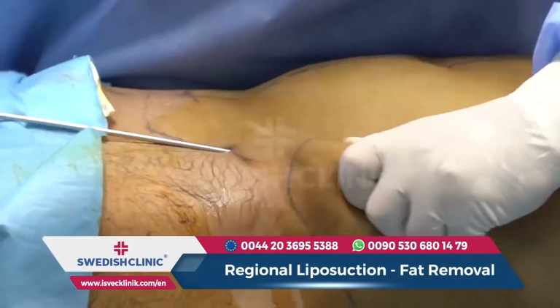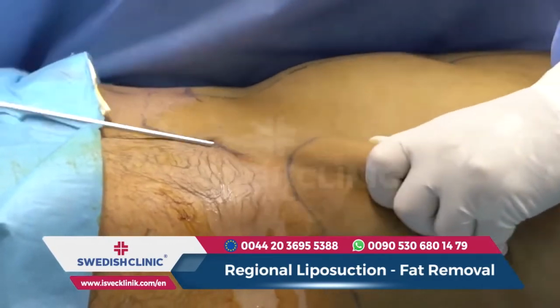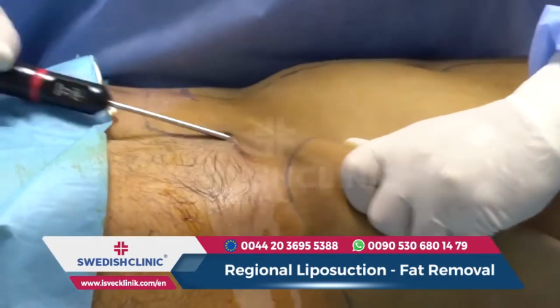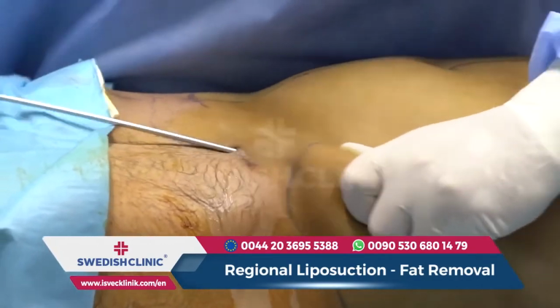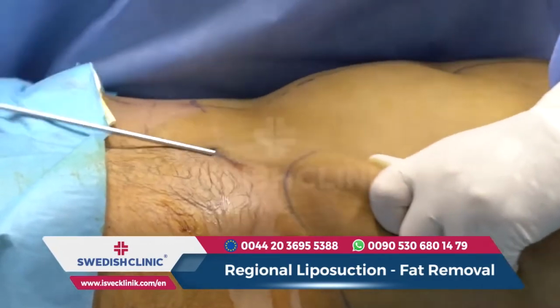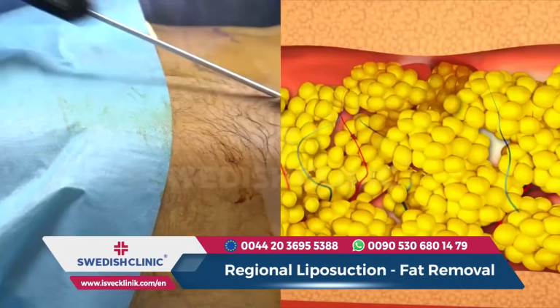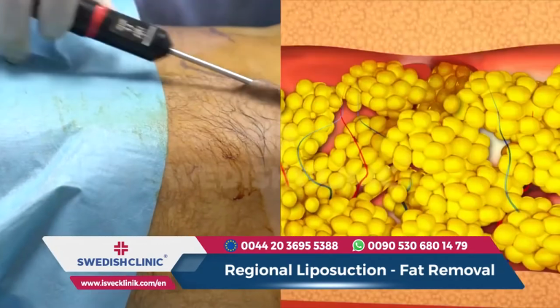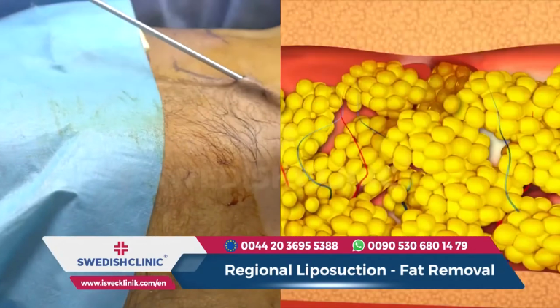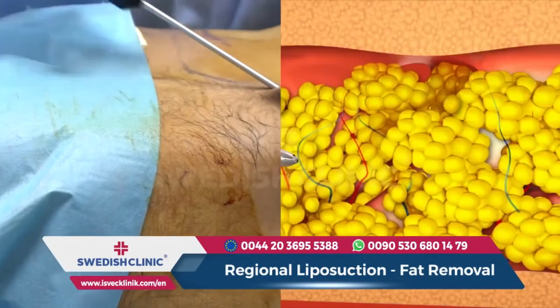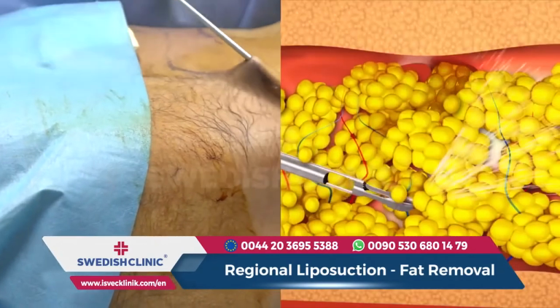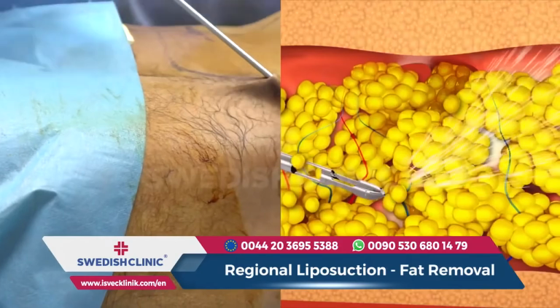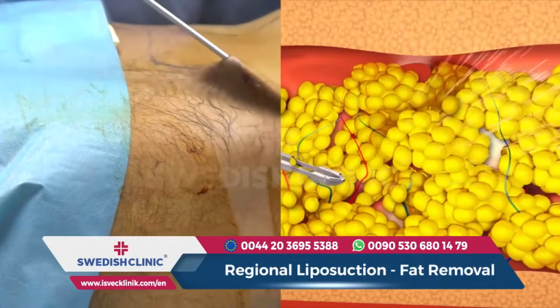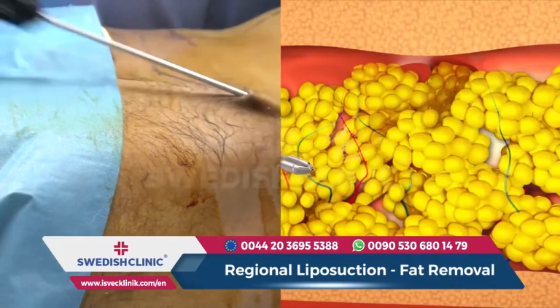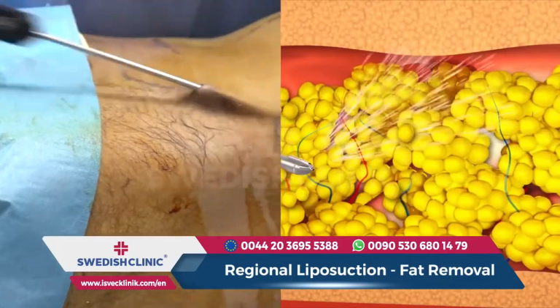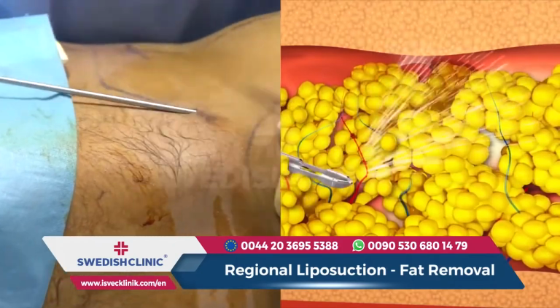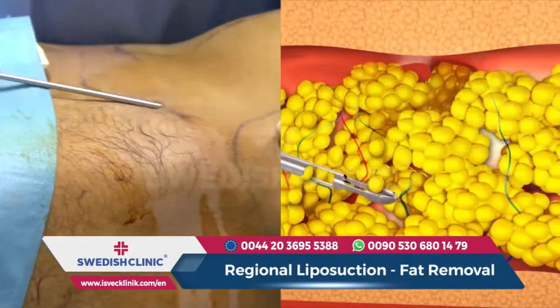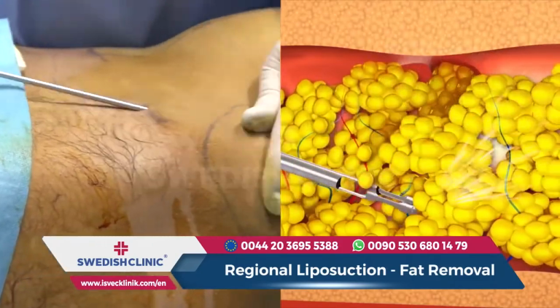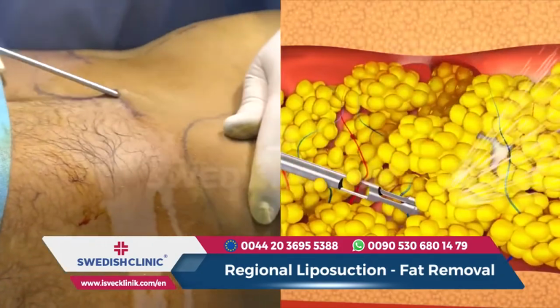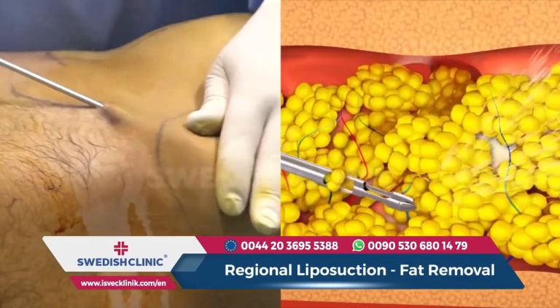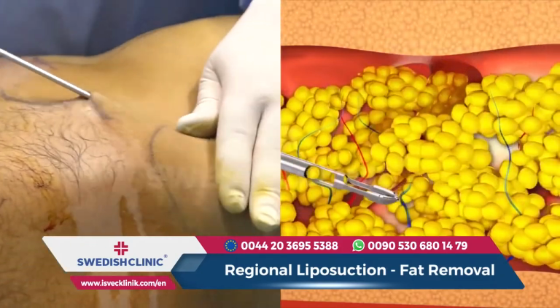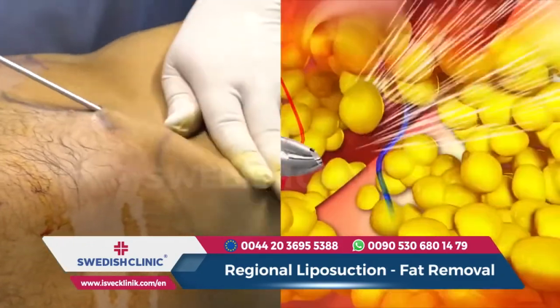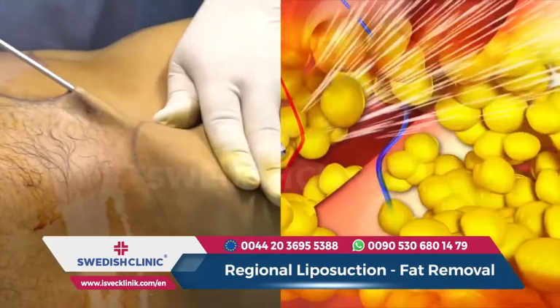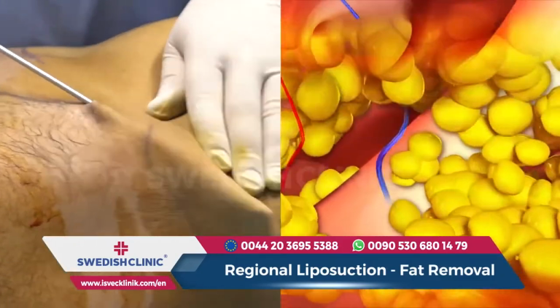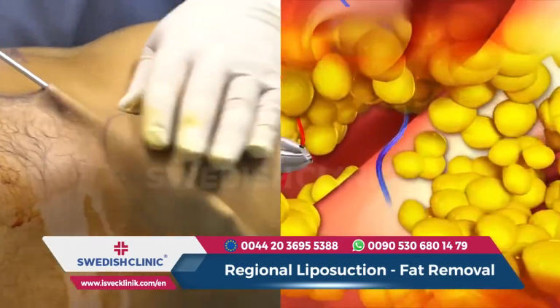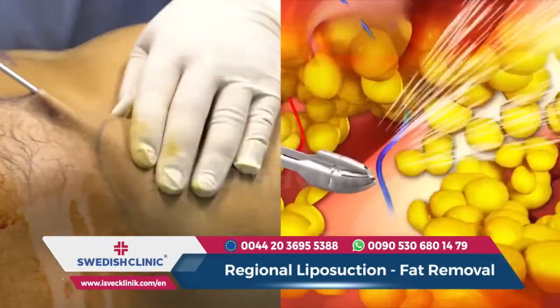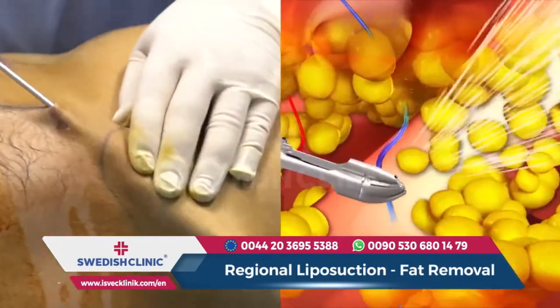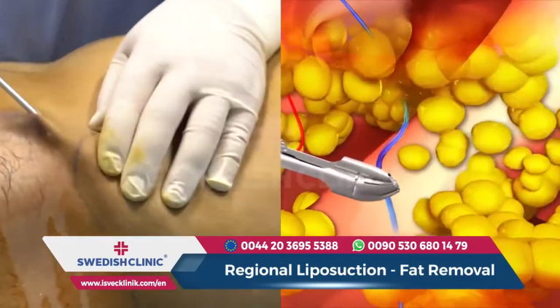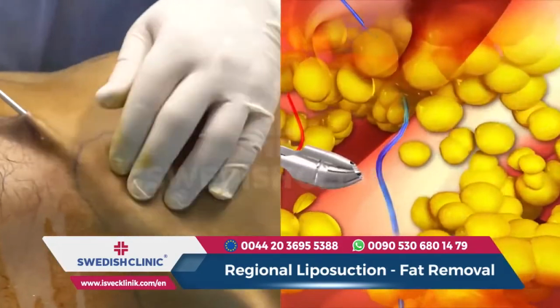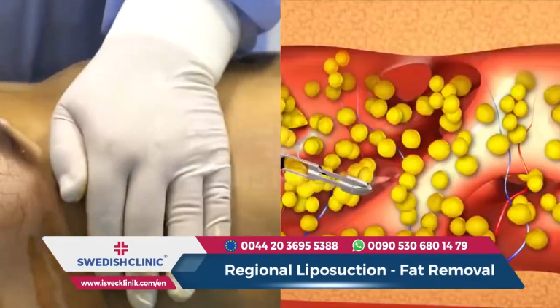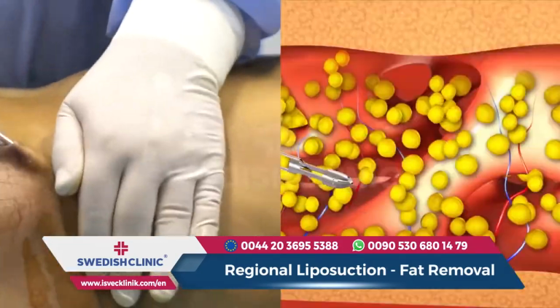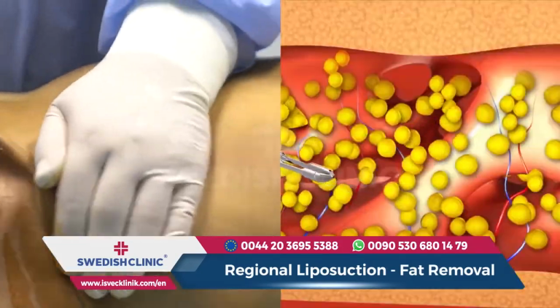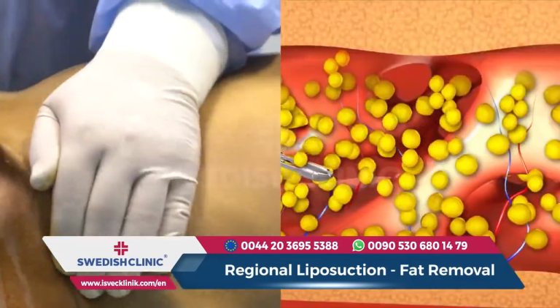Liposuction is also applied to the ankles, under jaw, back, upper arms, breast, and inner knee.